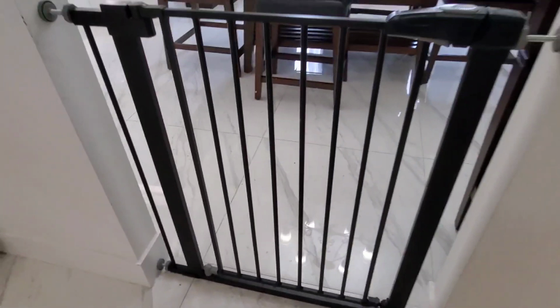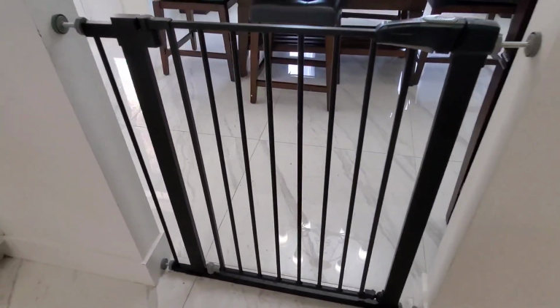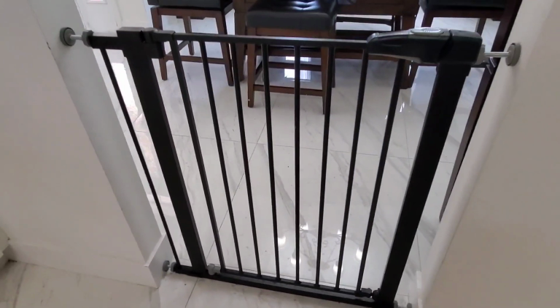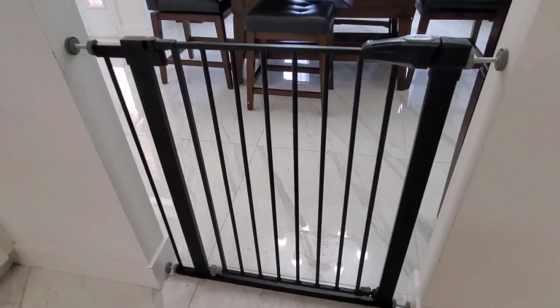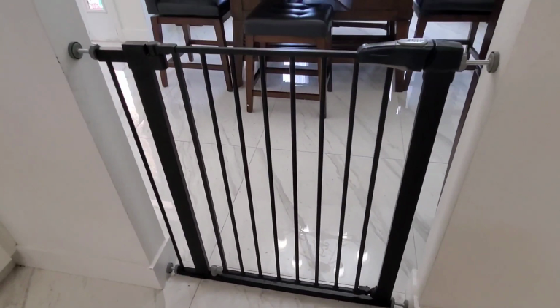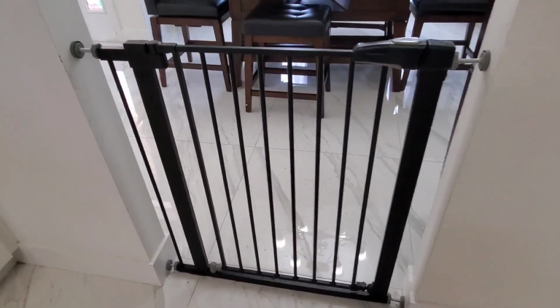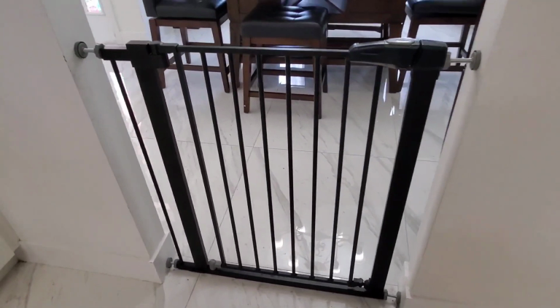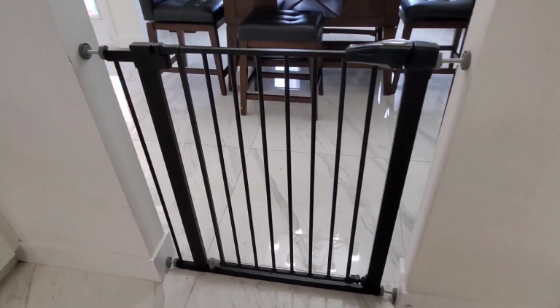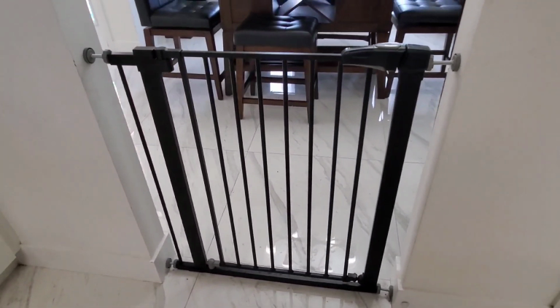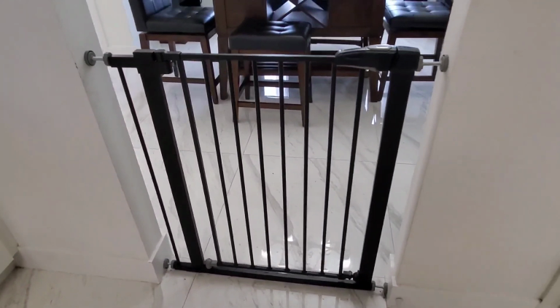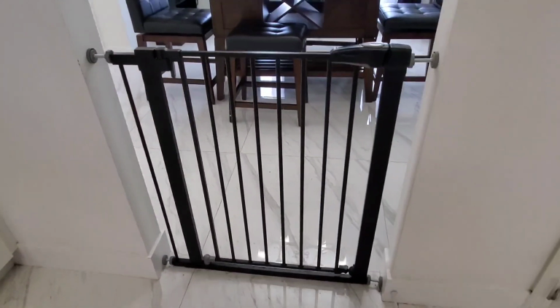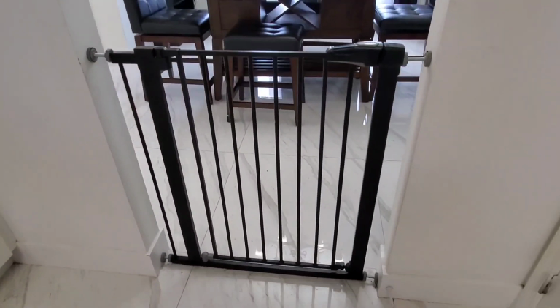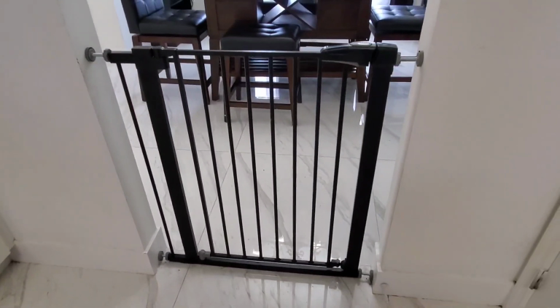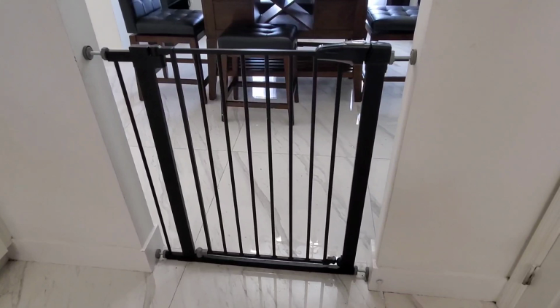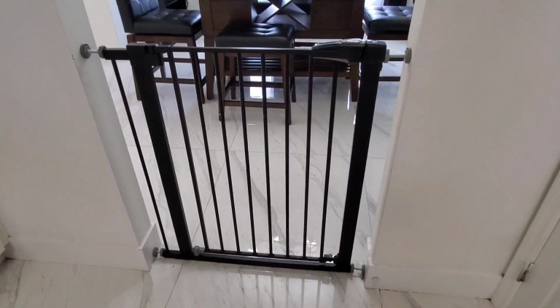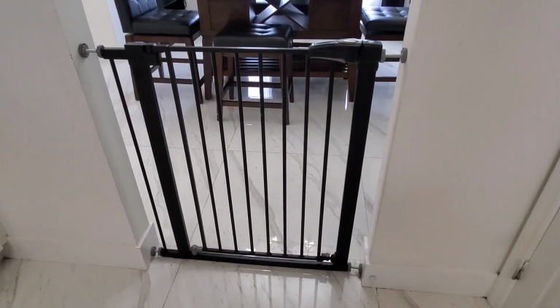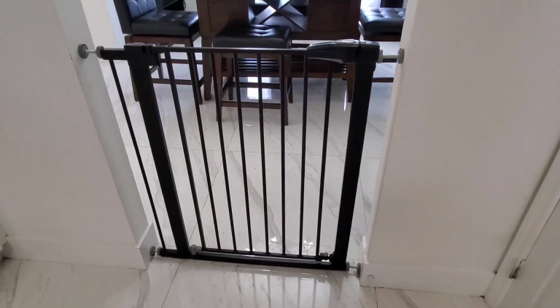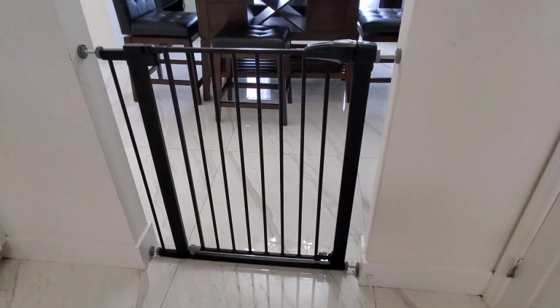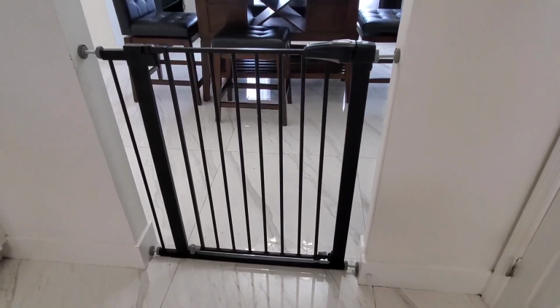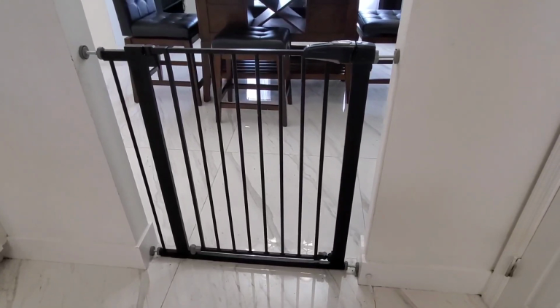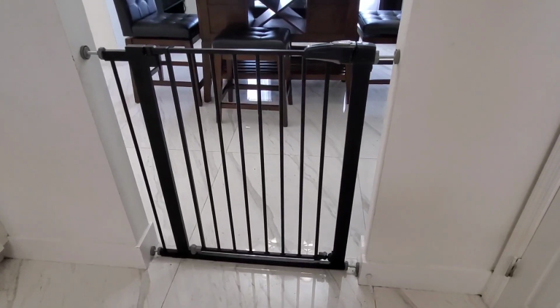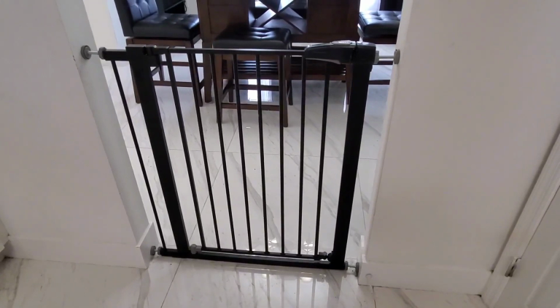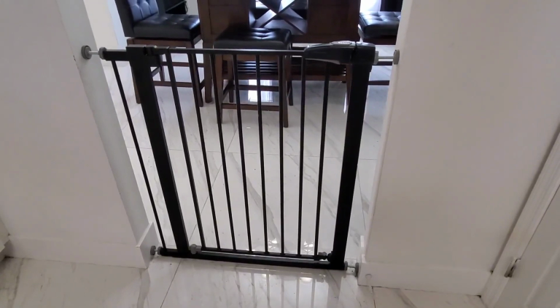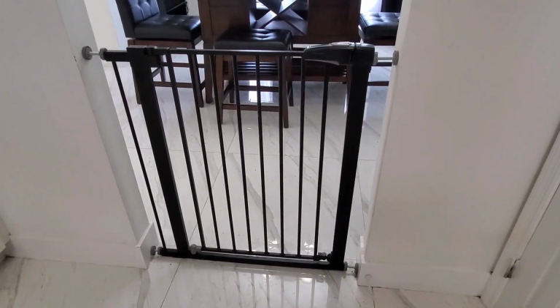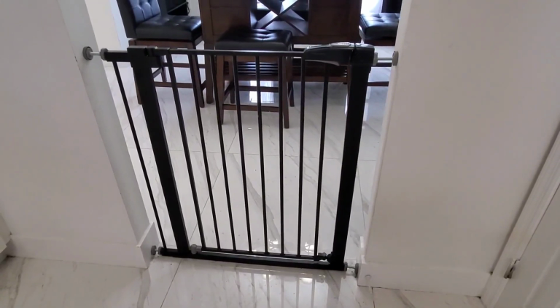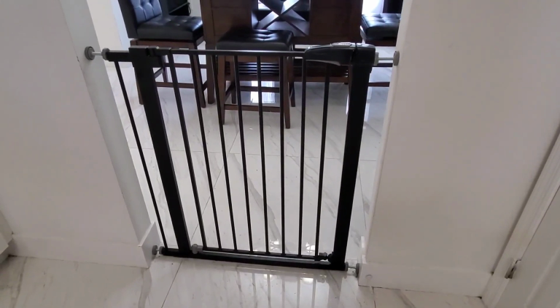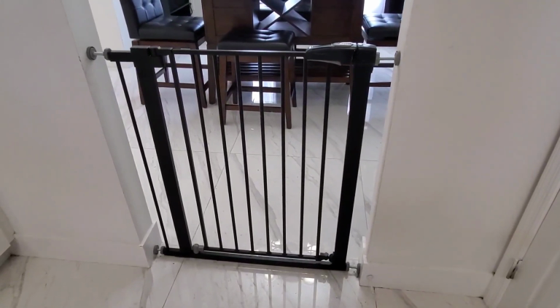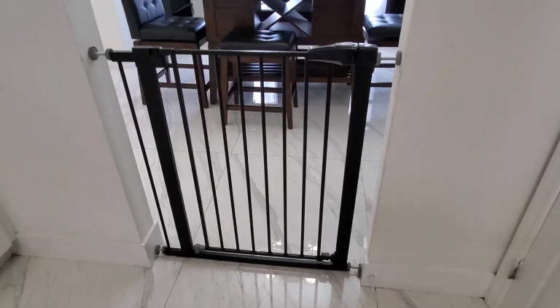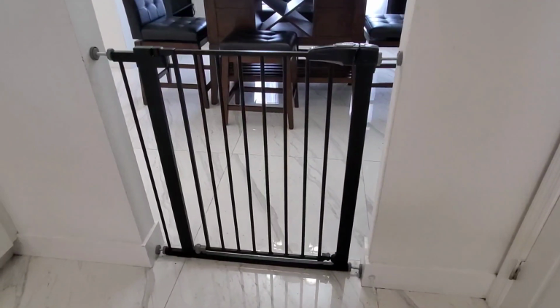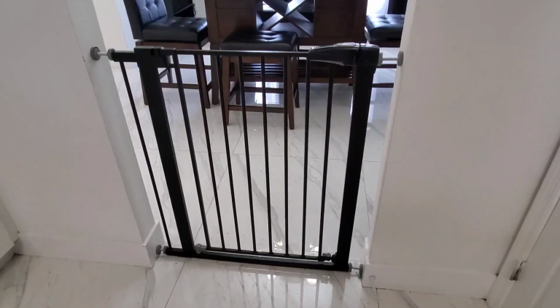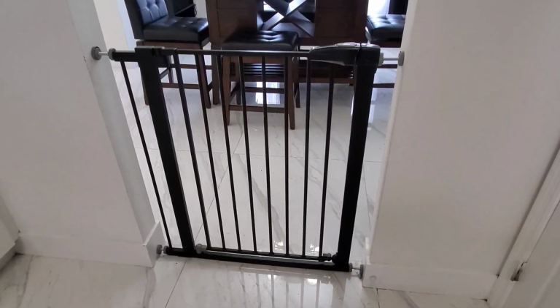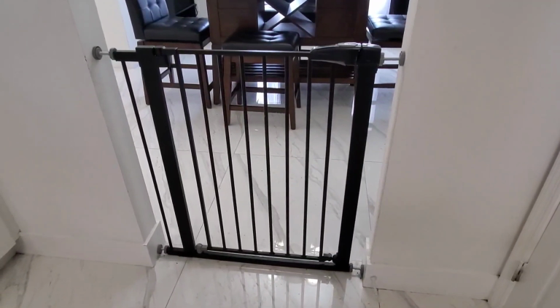Overall, we've been very happy with this baby gate. It's working great for us and this is definitely a product that I recommend.